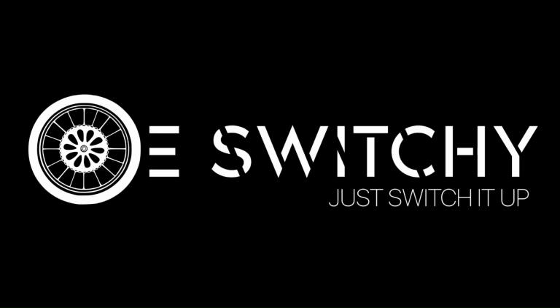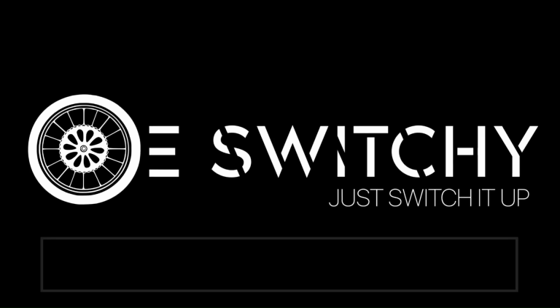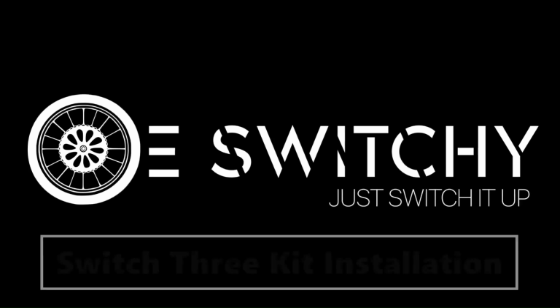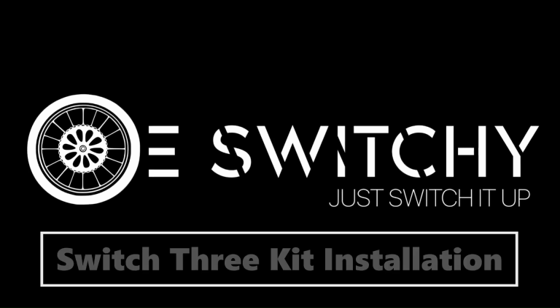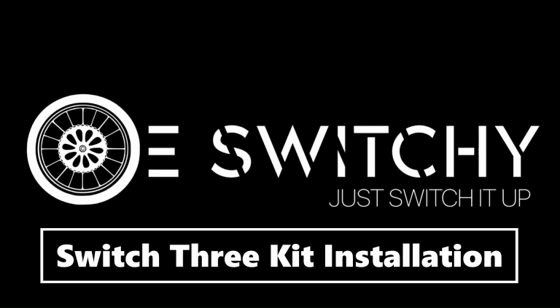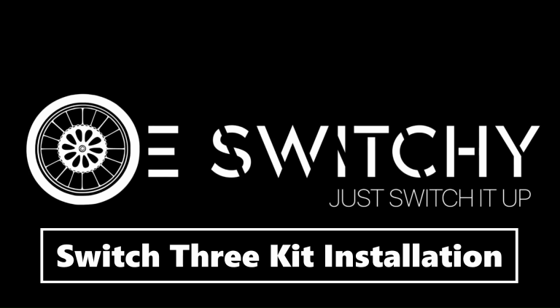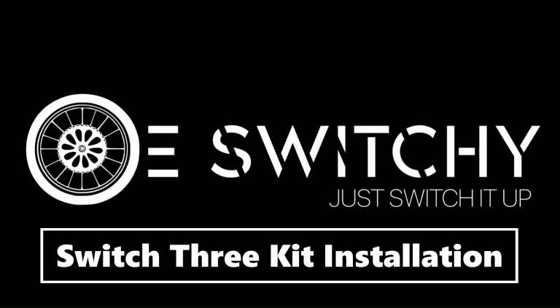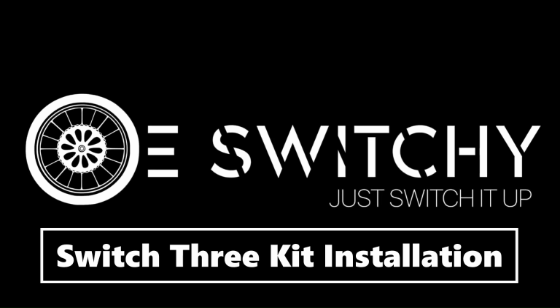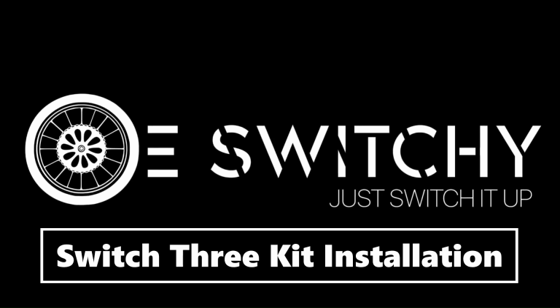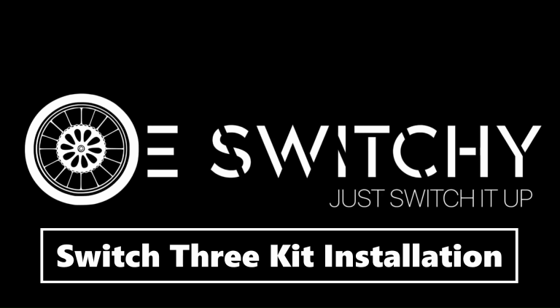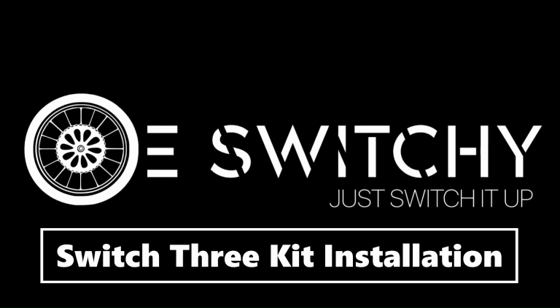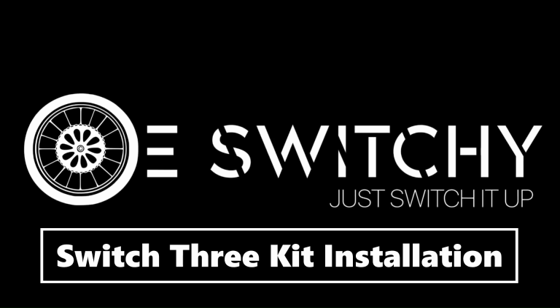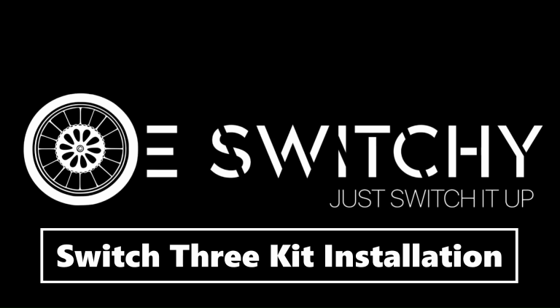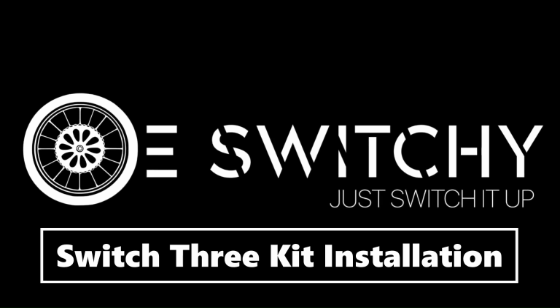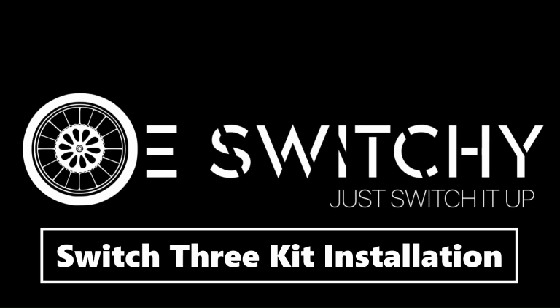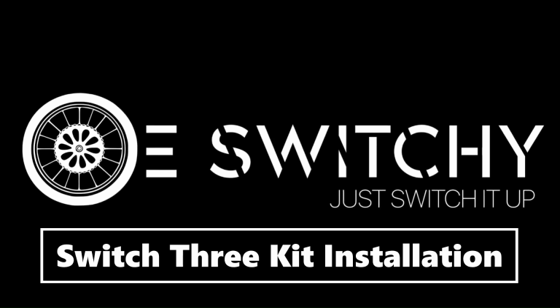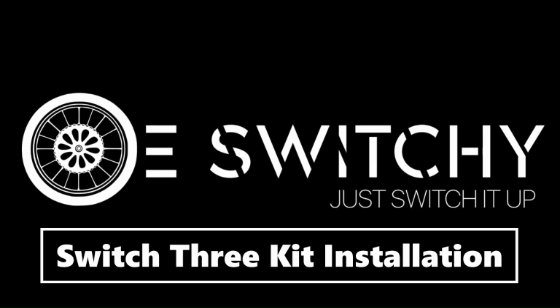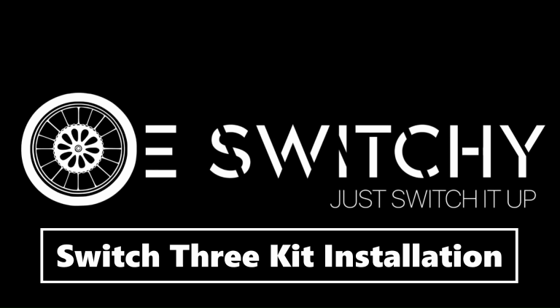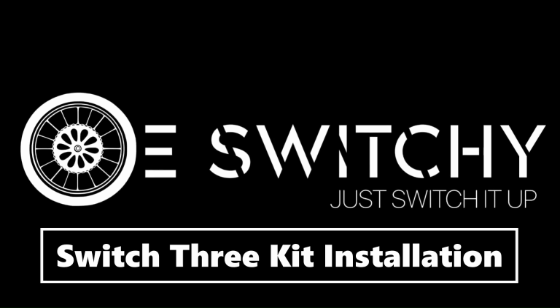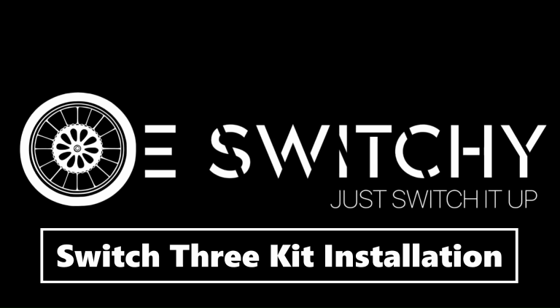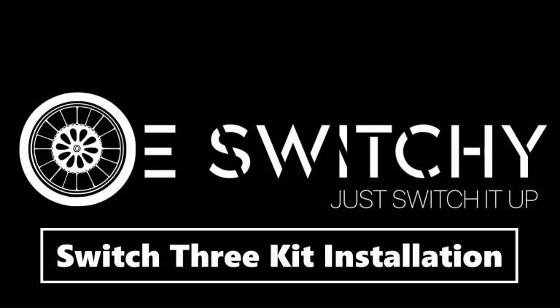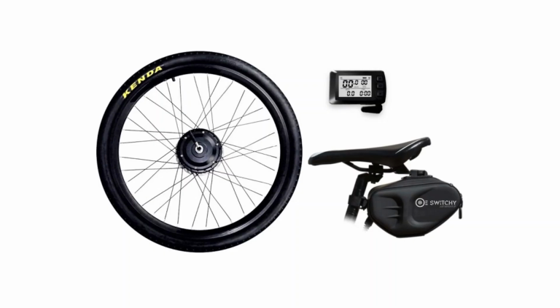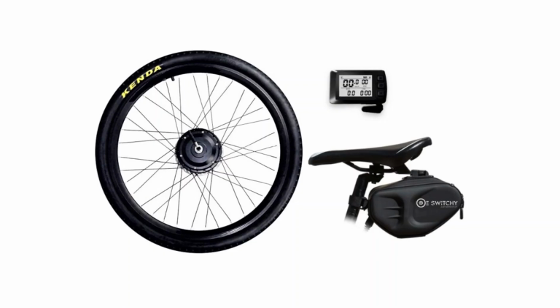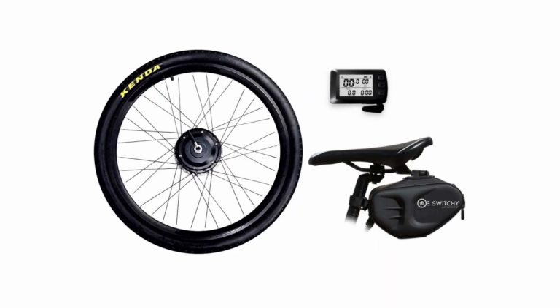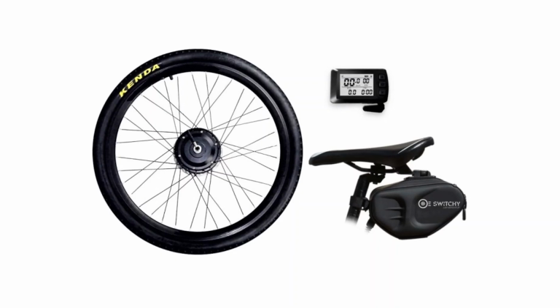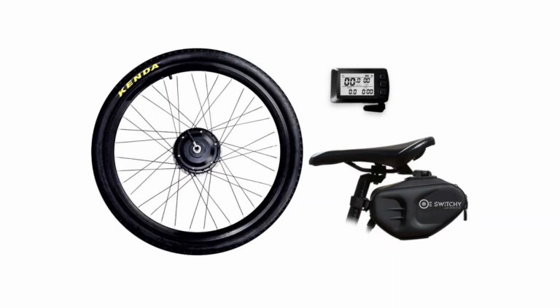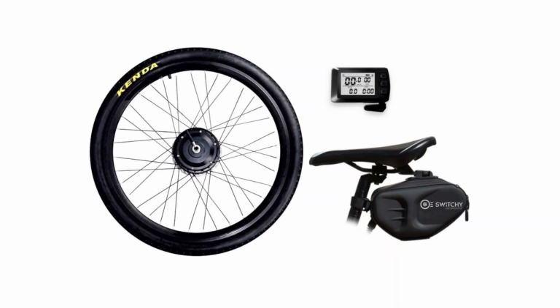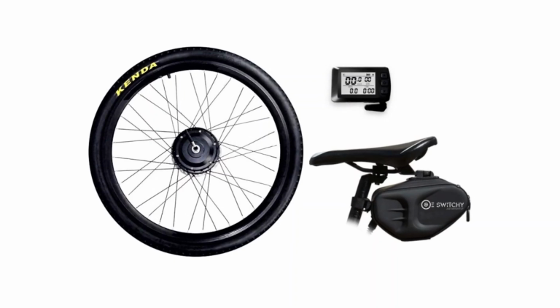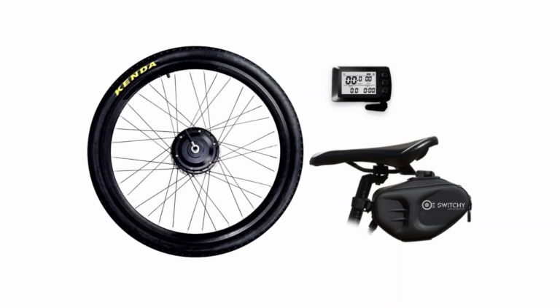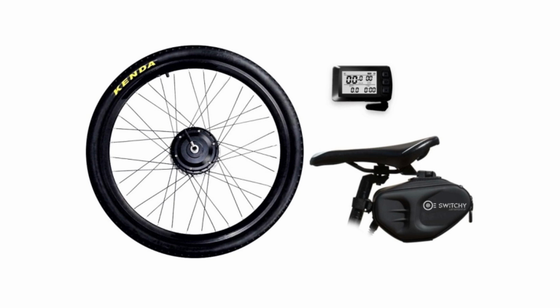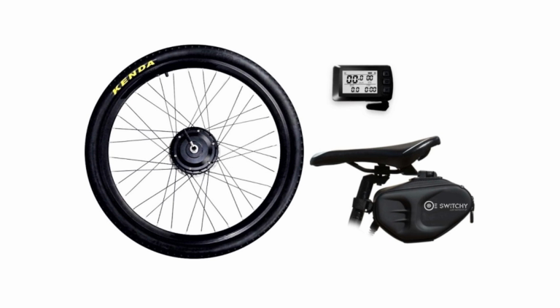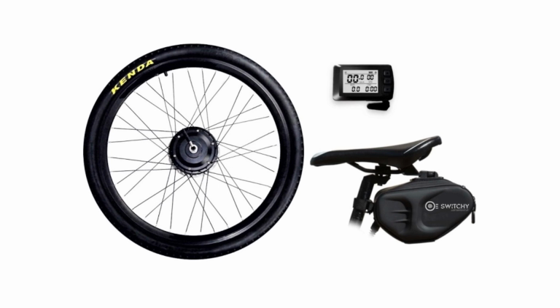How to install your Switch 3 kit. There are only three steps needed to complete your assembly.